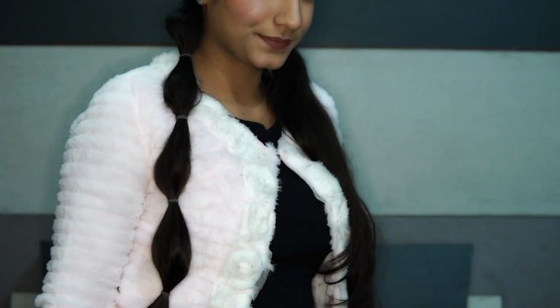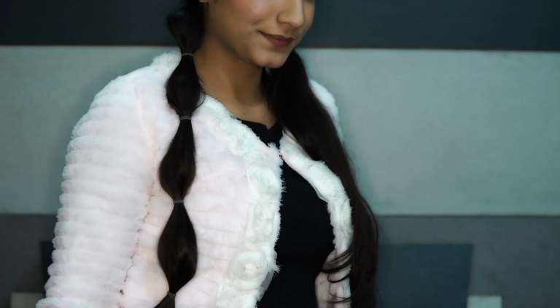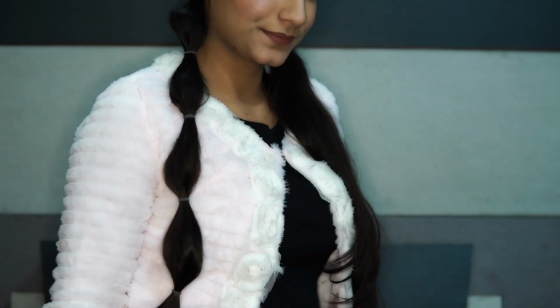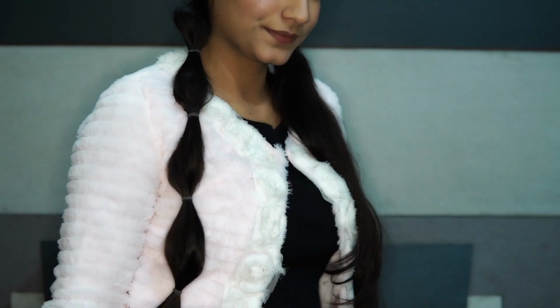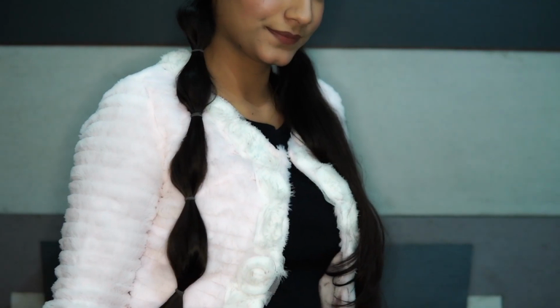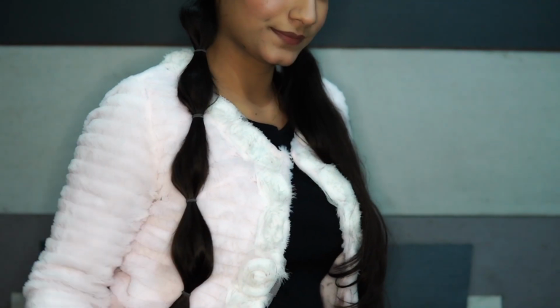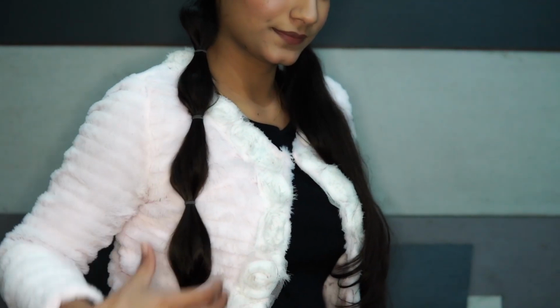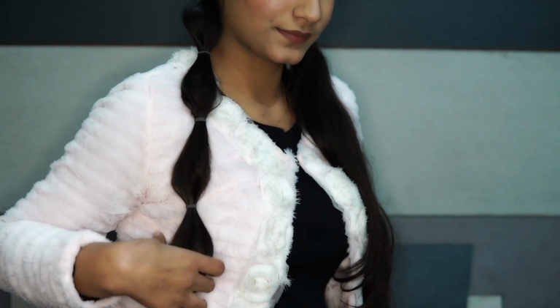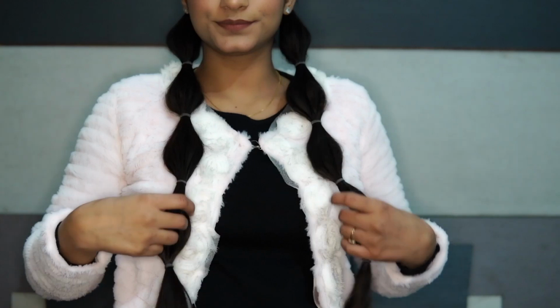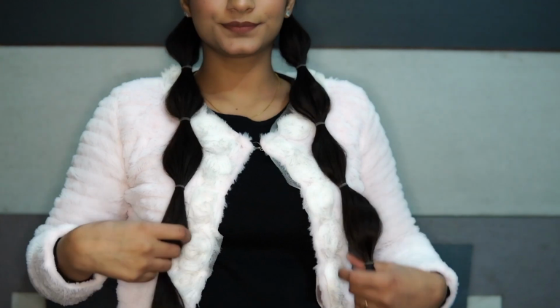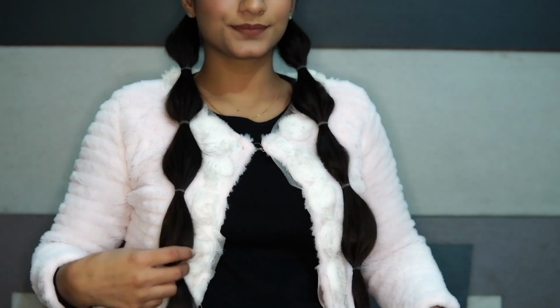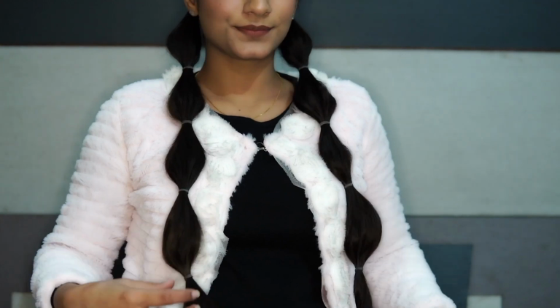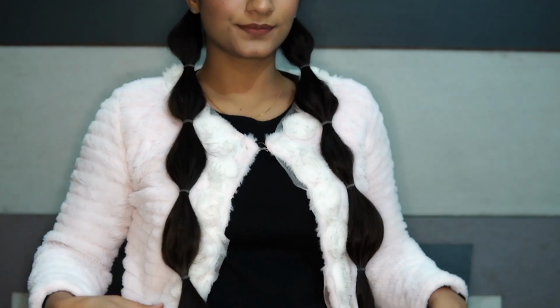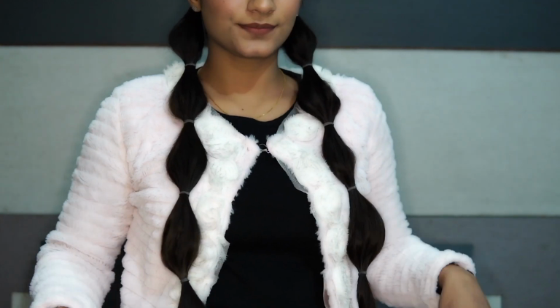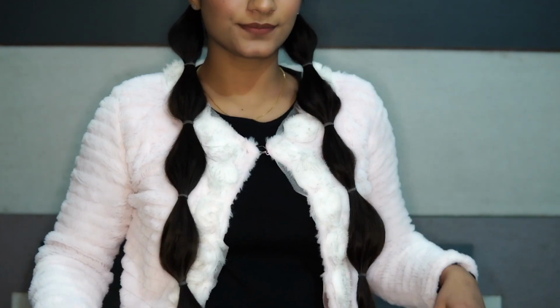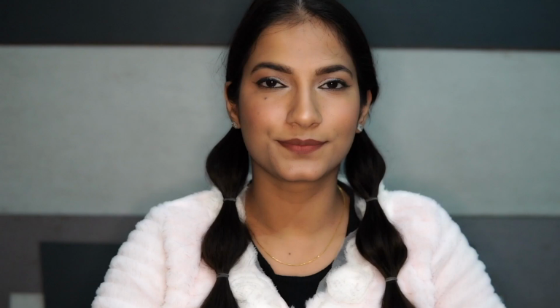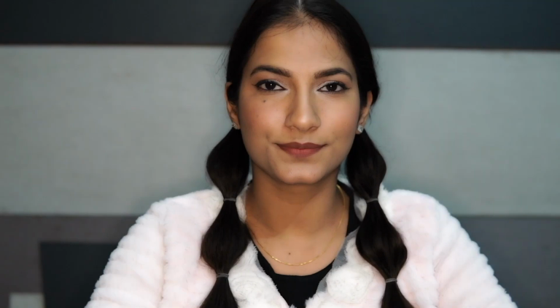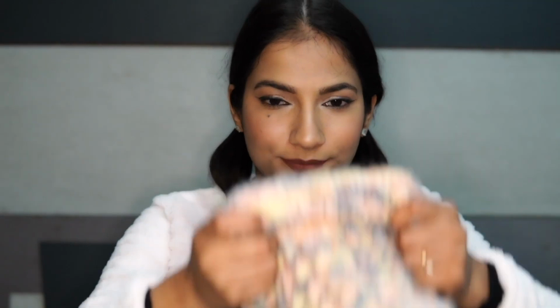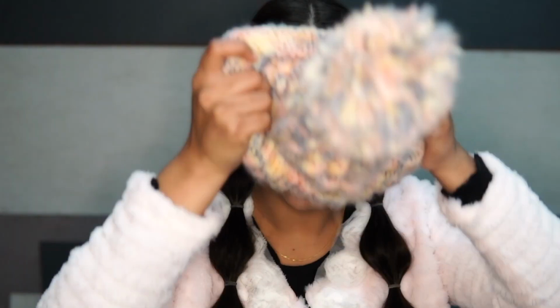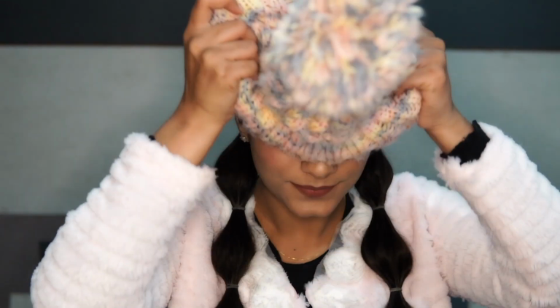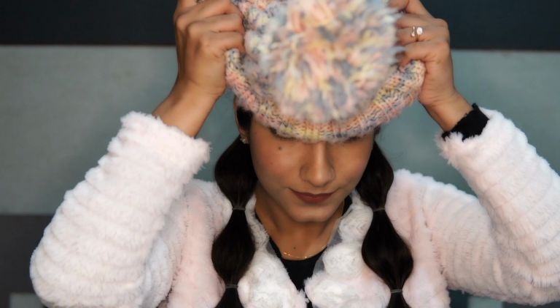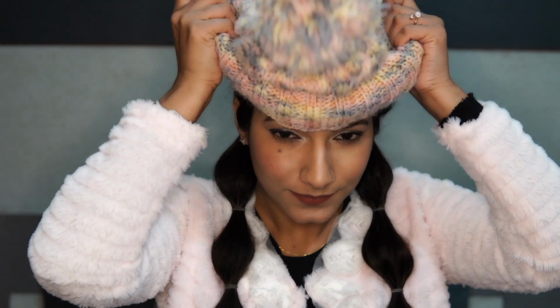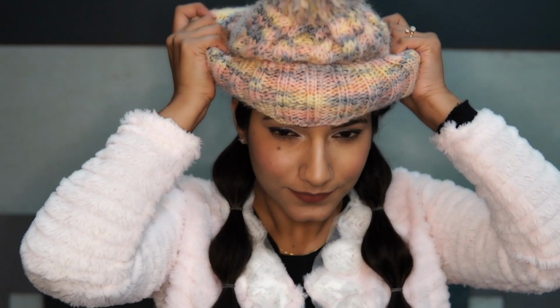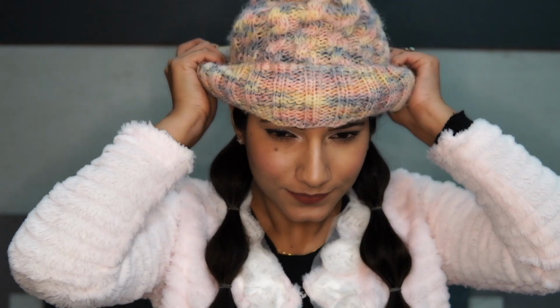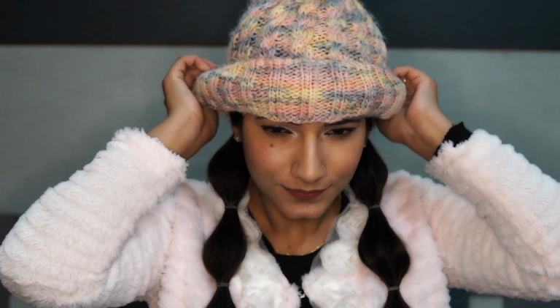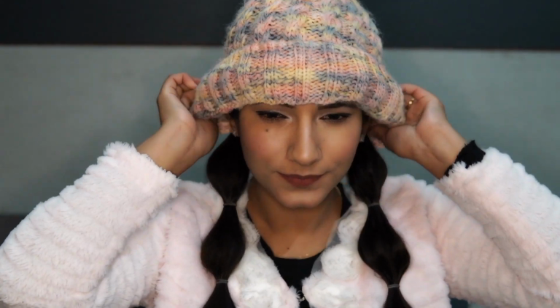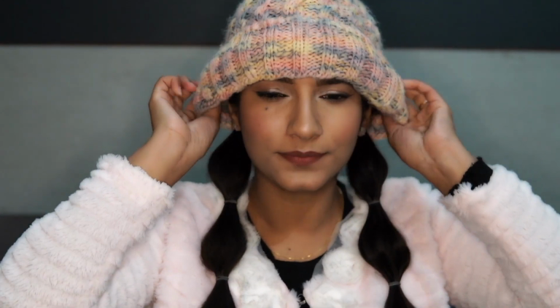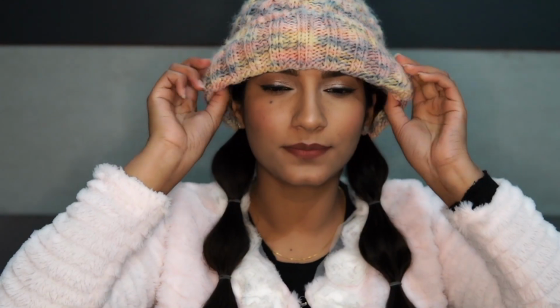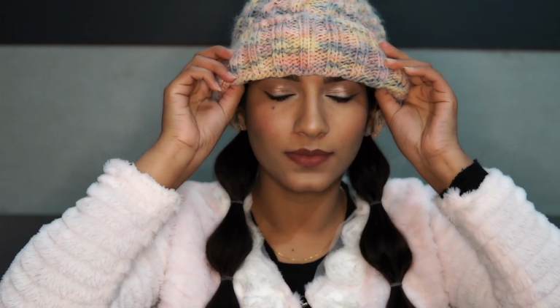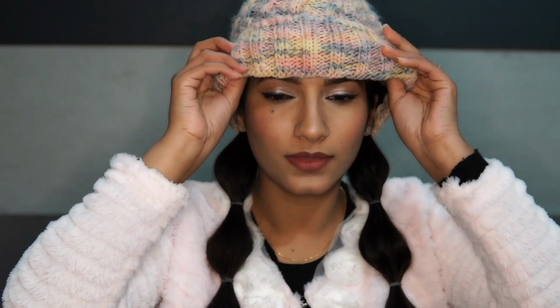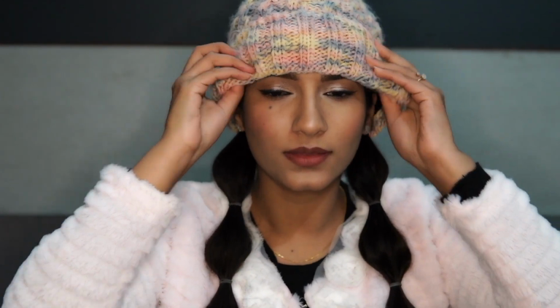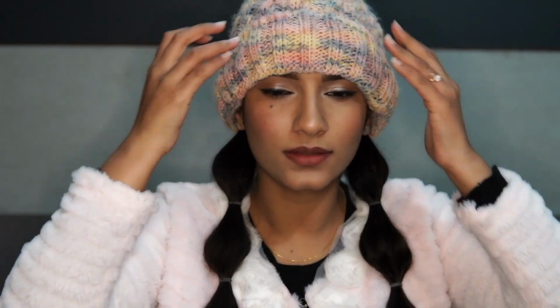And then do the same on the other side. Then grab your favourite beanie and you are done.